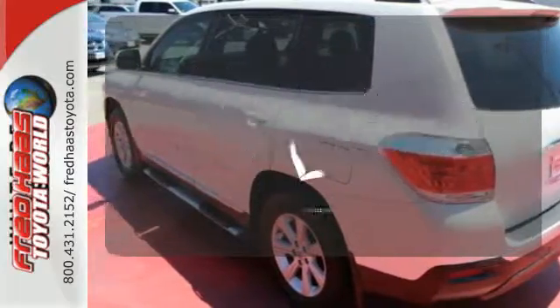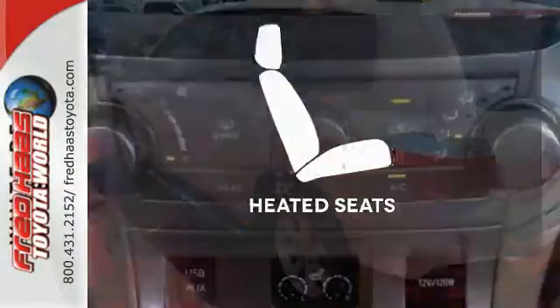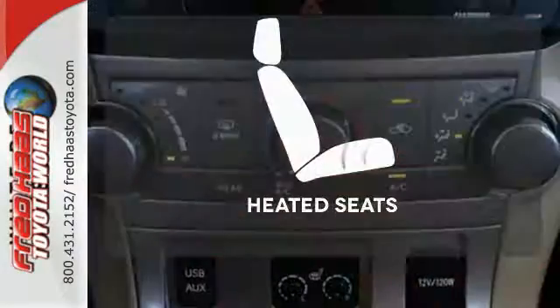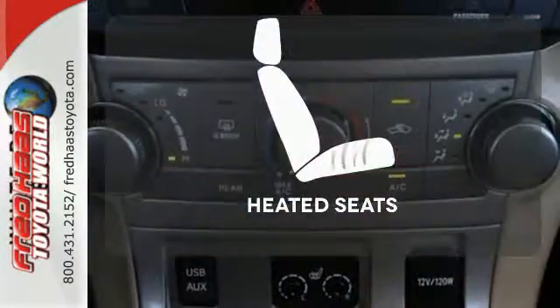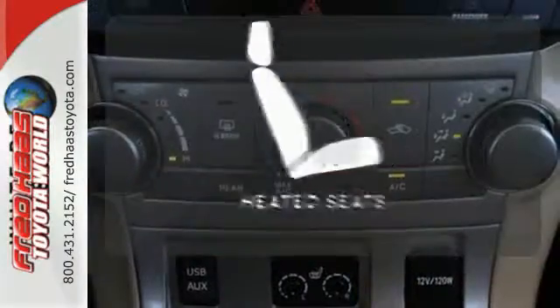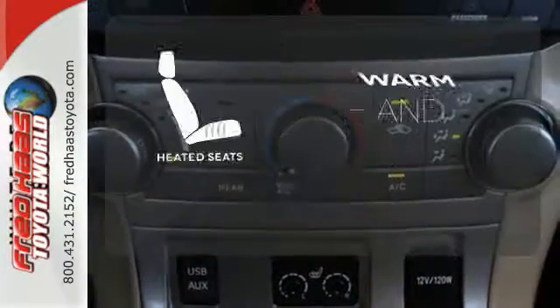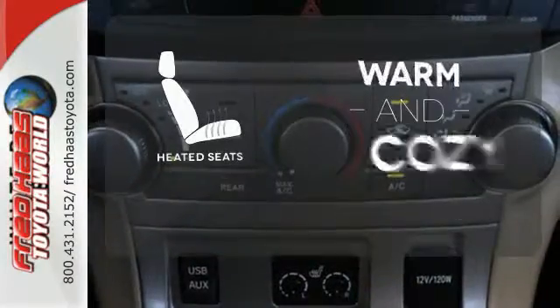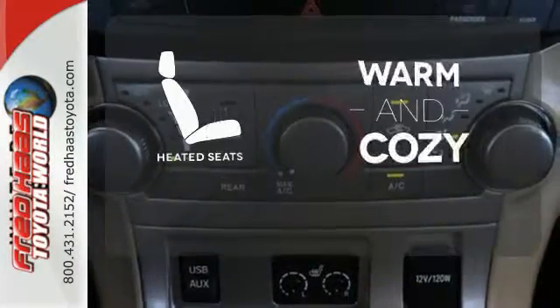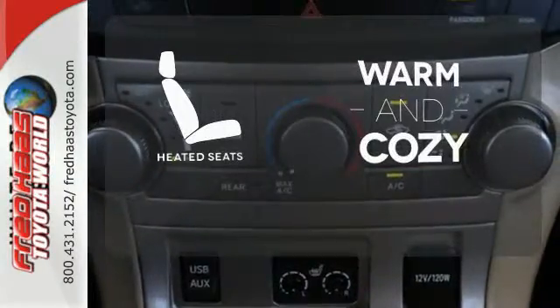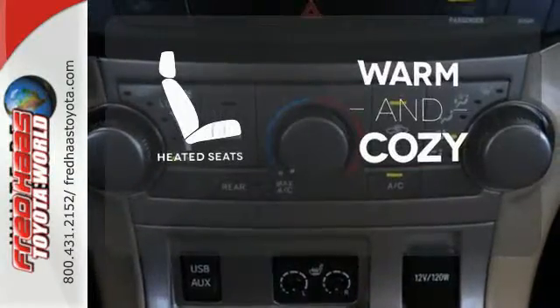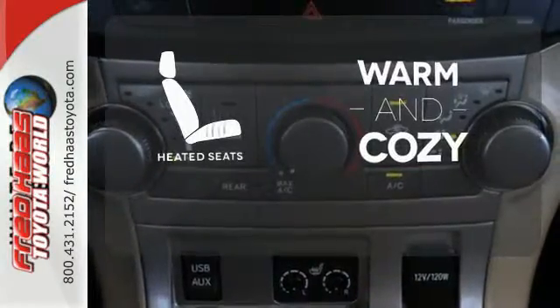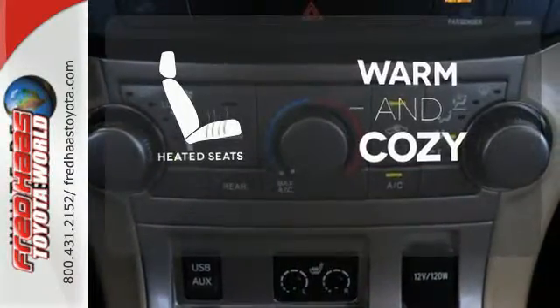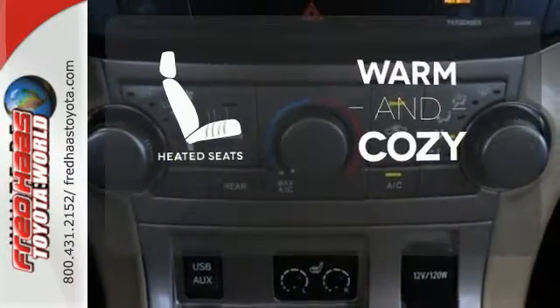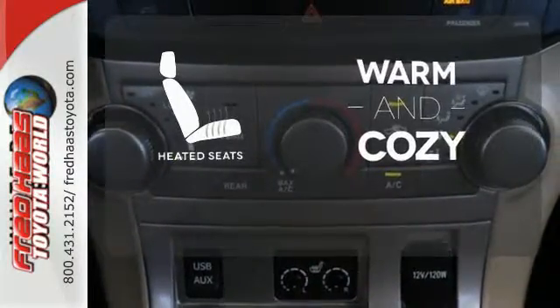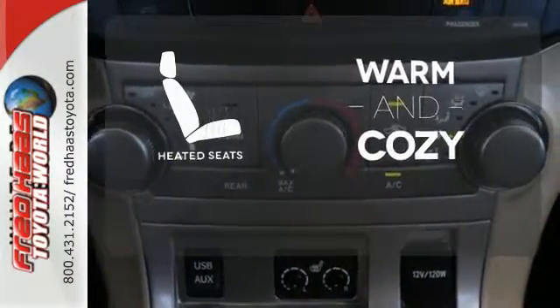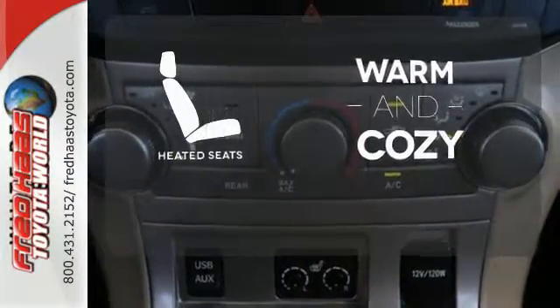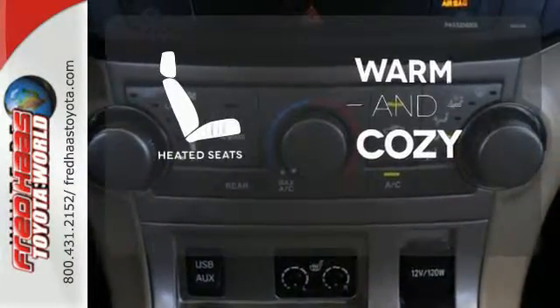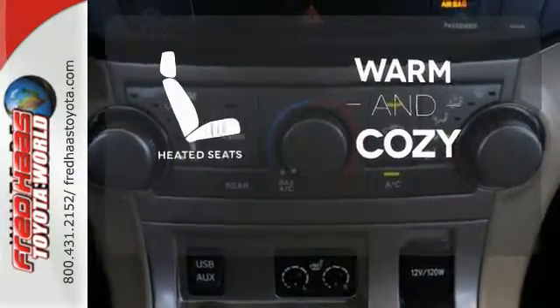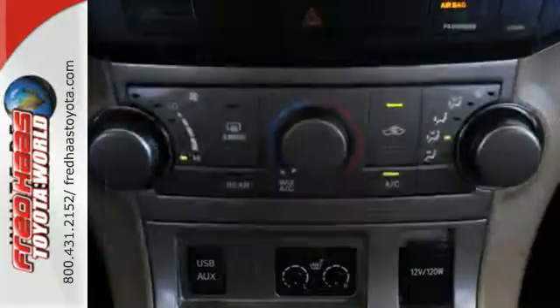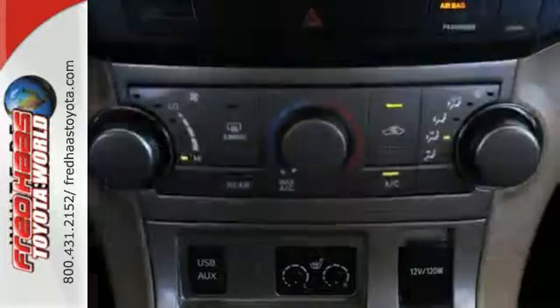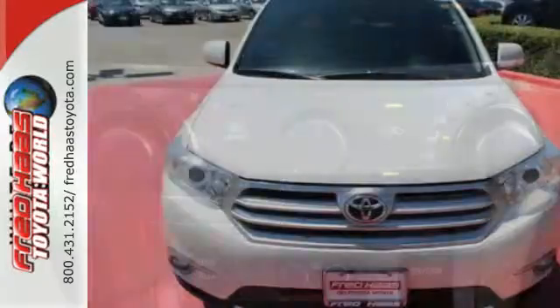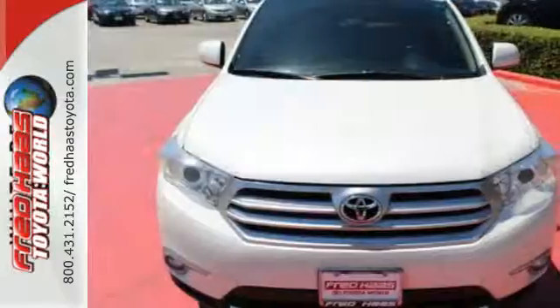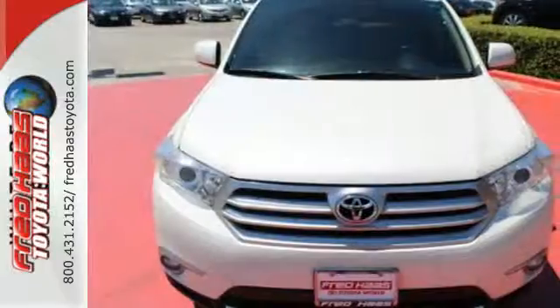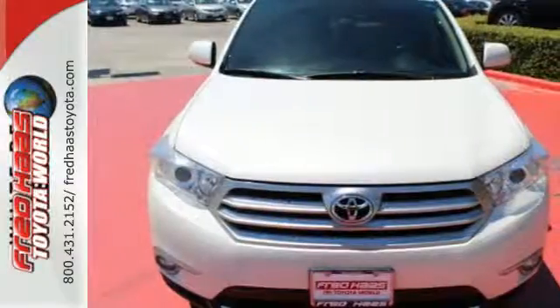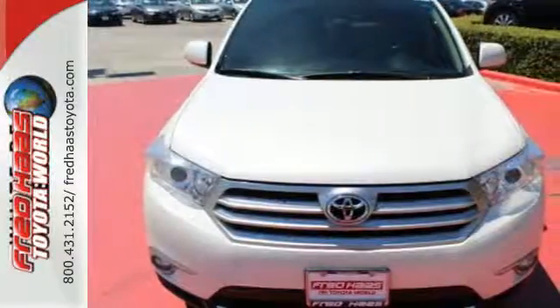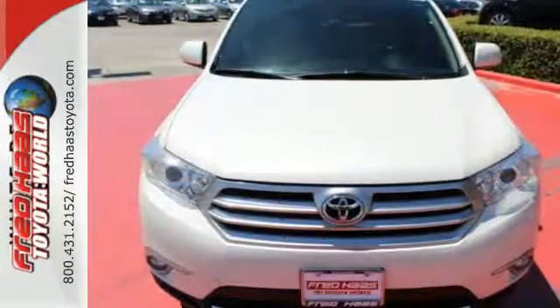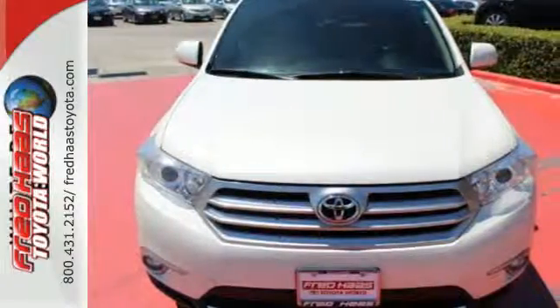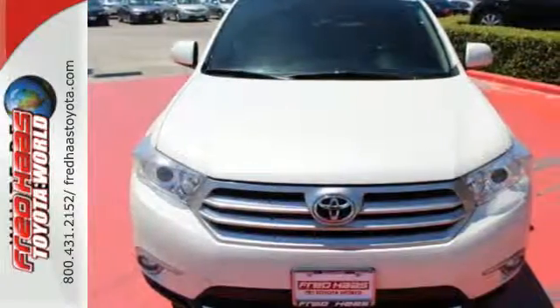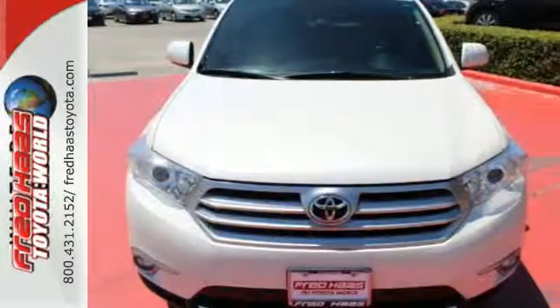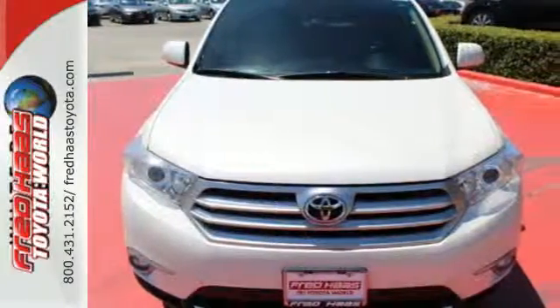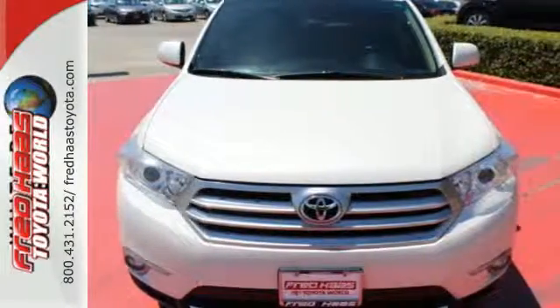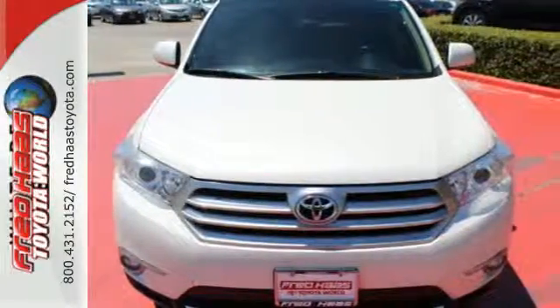Wrap yourself in the comfort of heated seats. Grab a hold of this great SUV — it won't be here long.